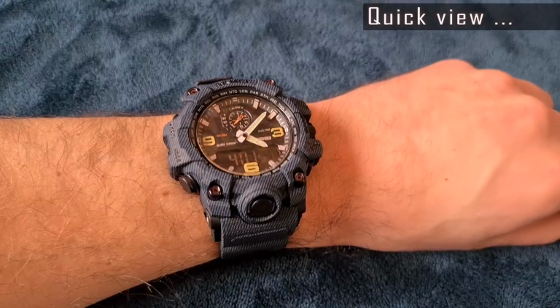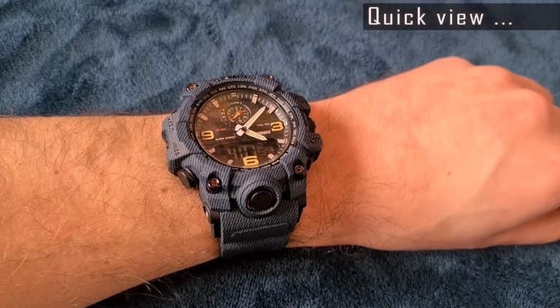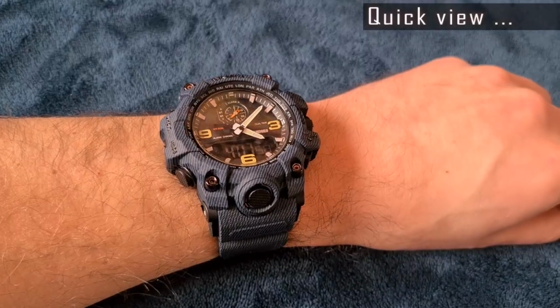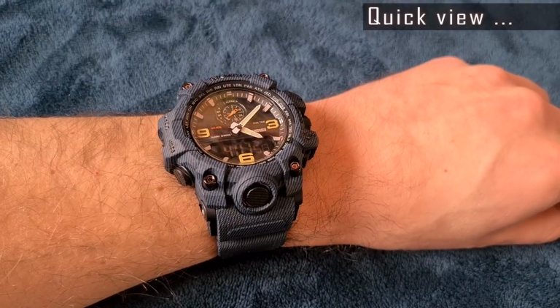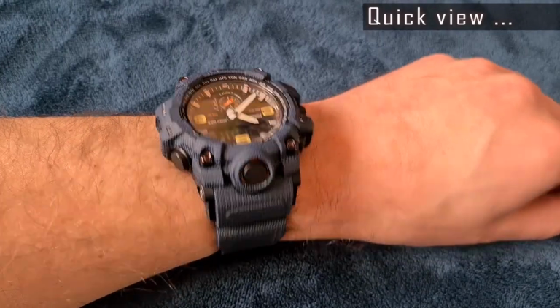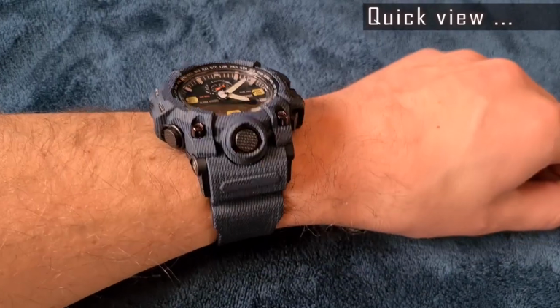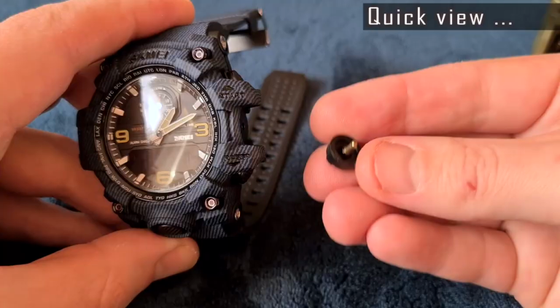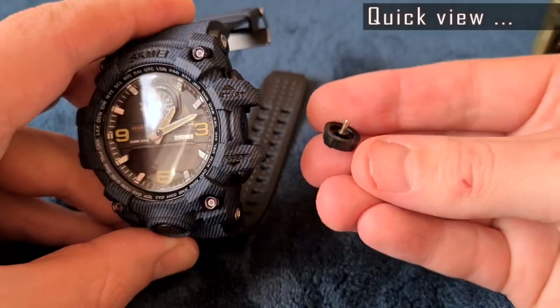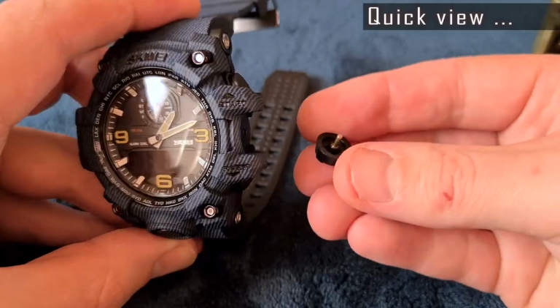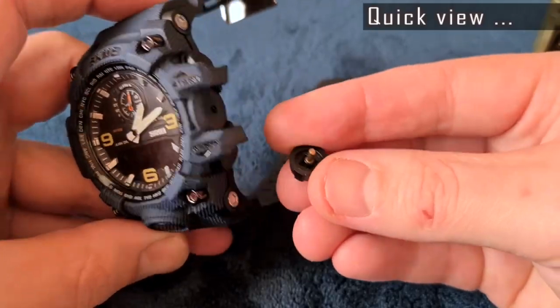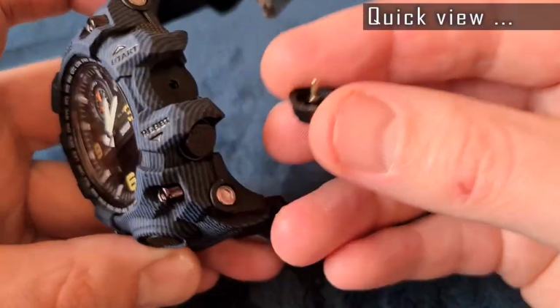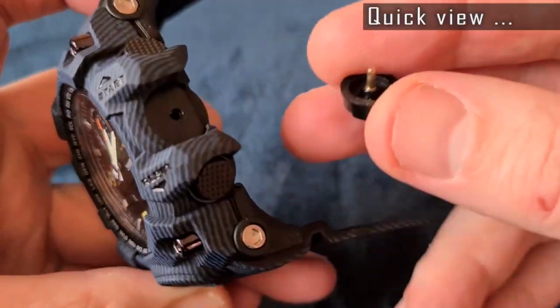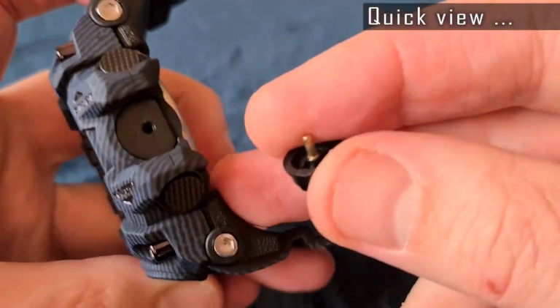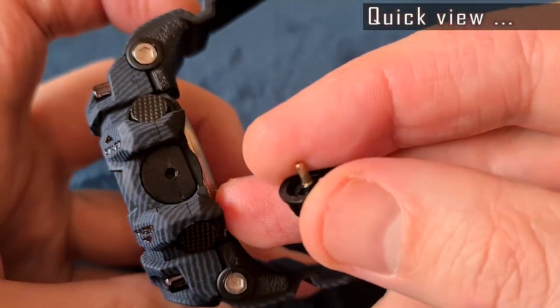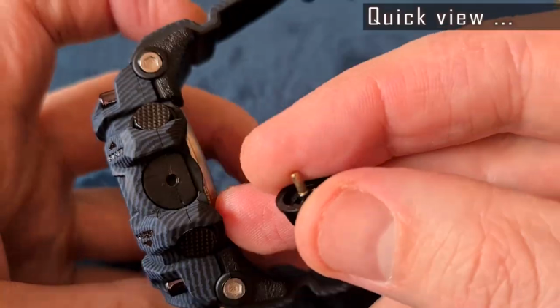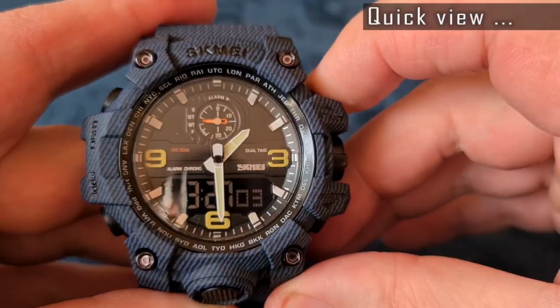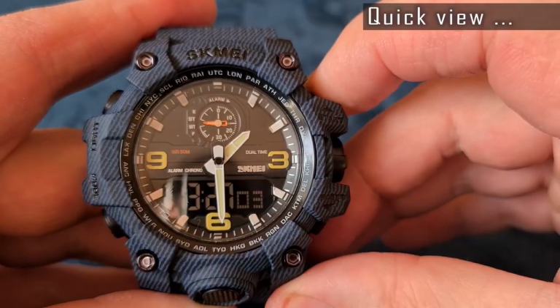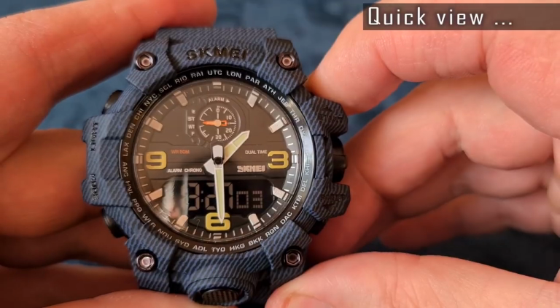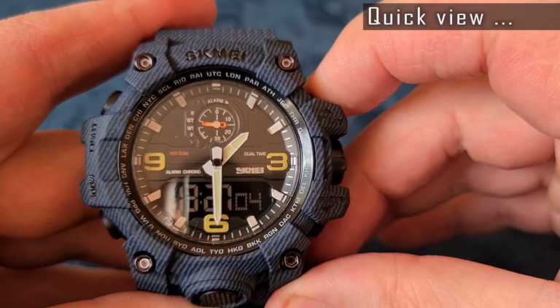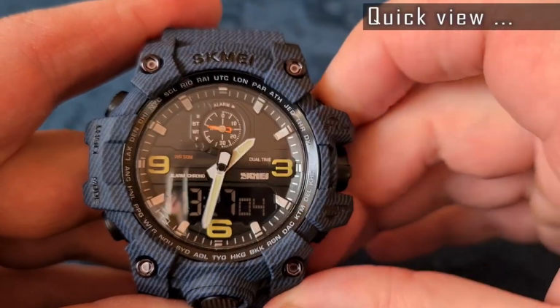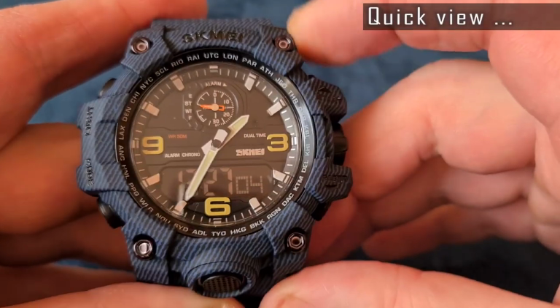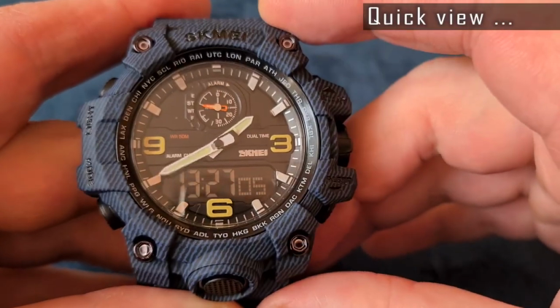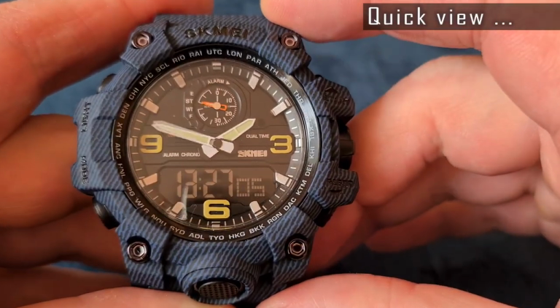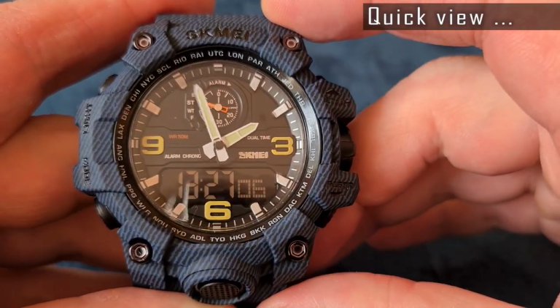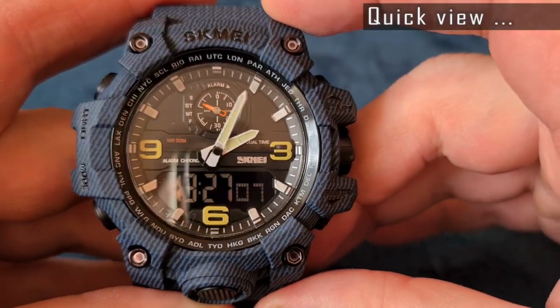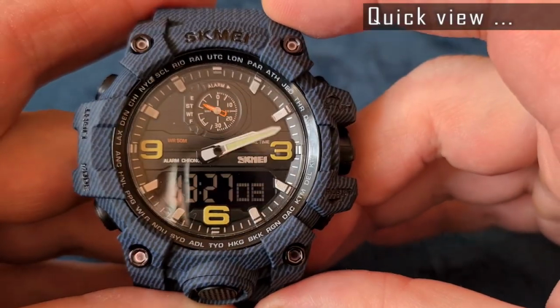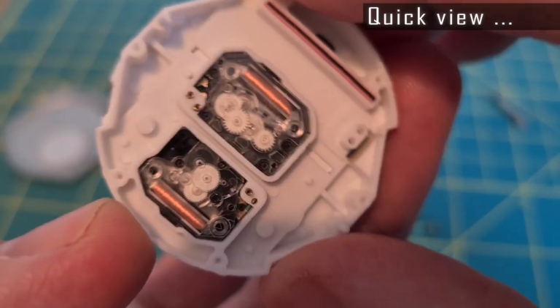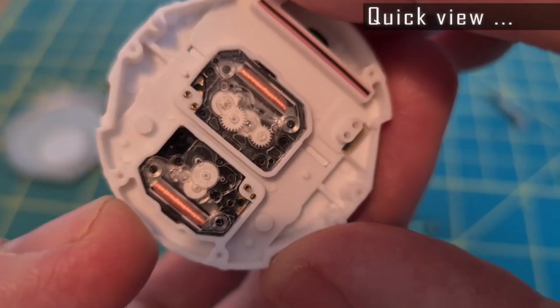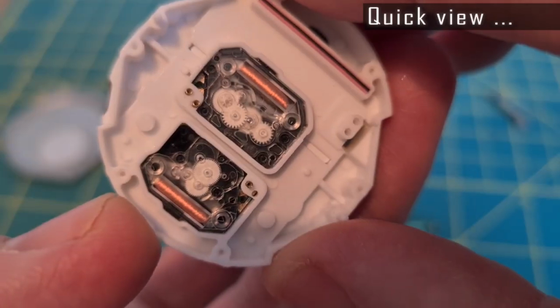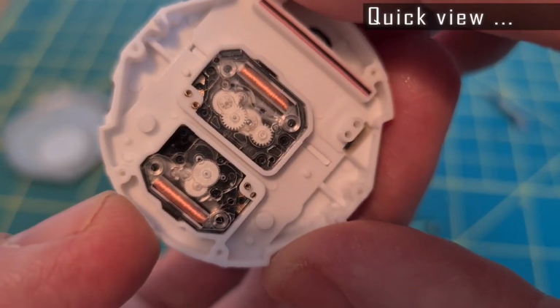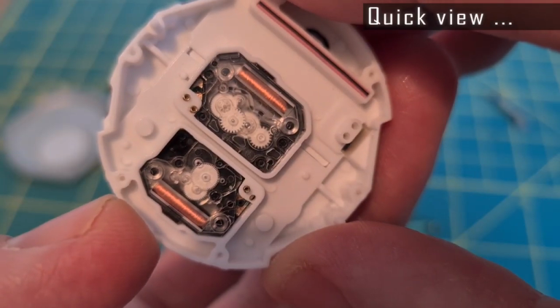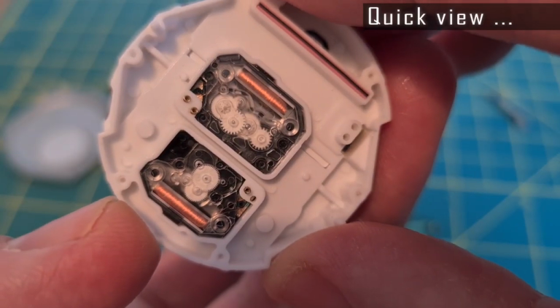Hello, Gedniz here. This time it's two Skmei watches, model number 1586 and 1637.